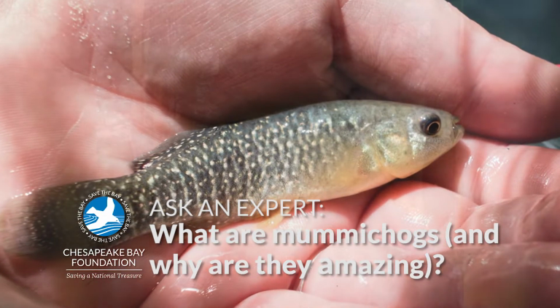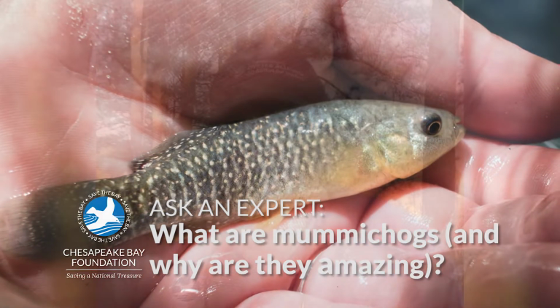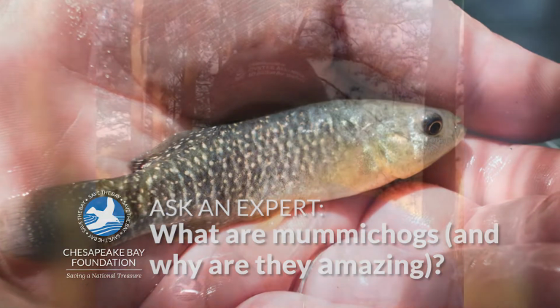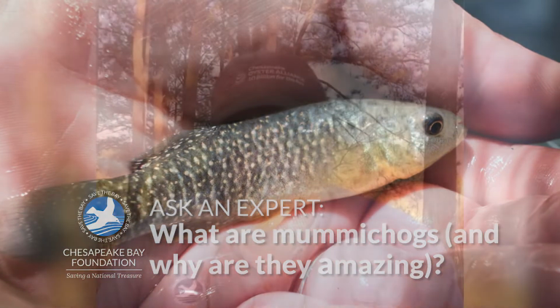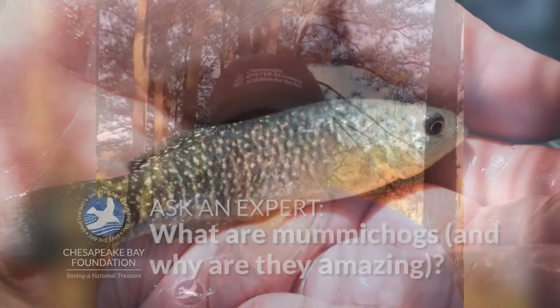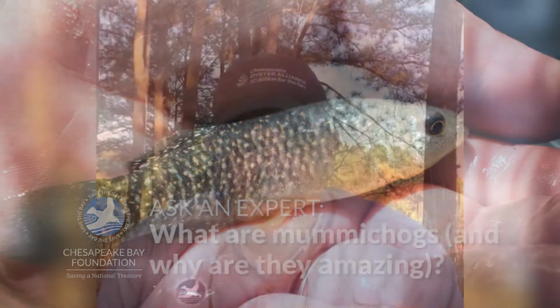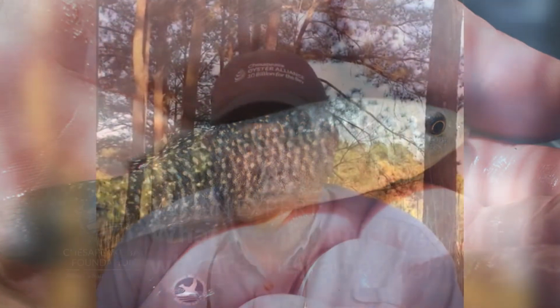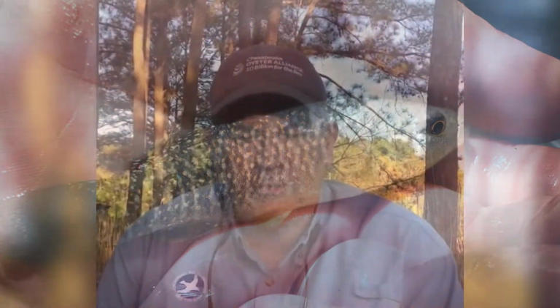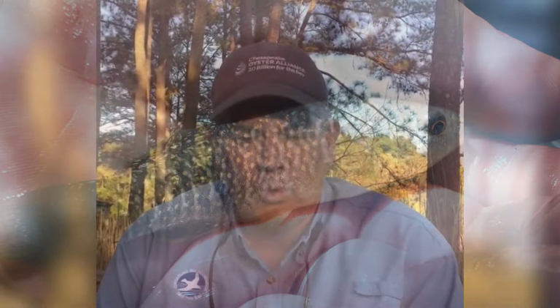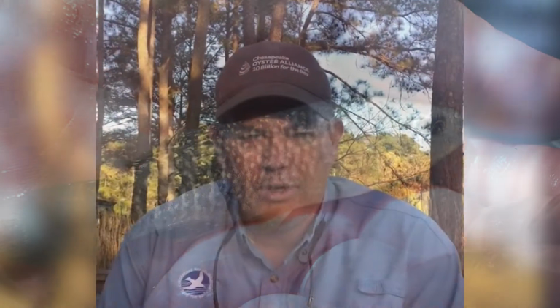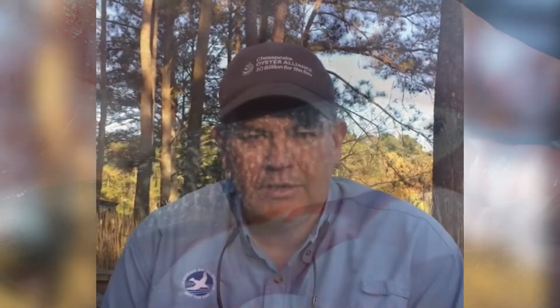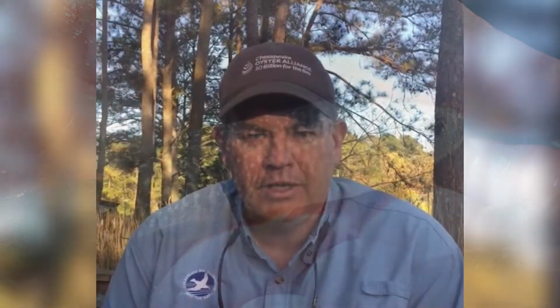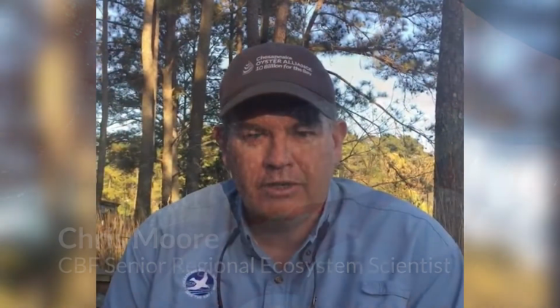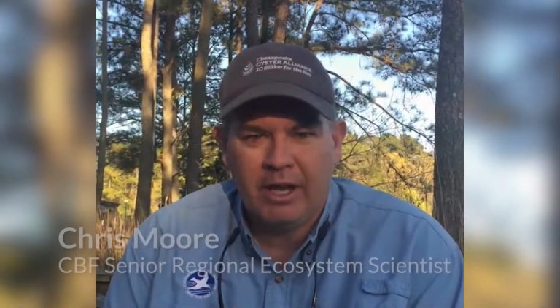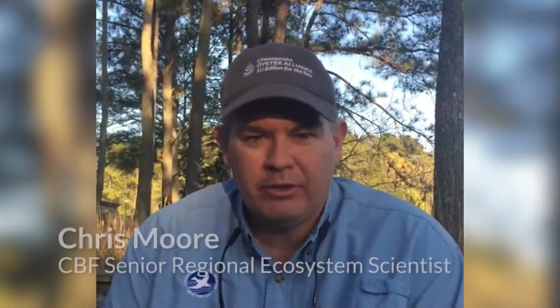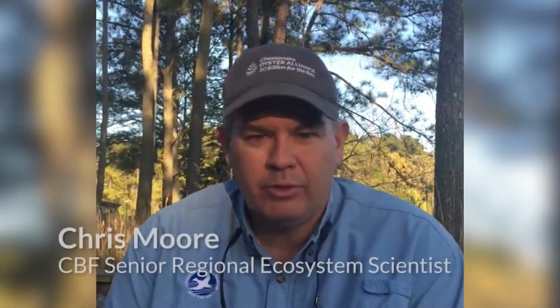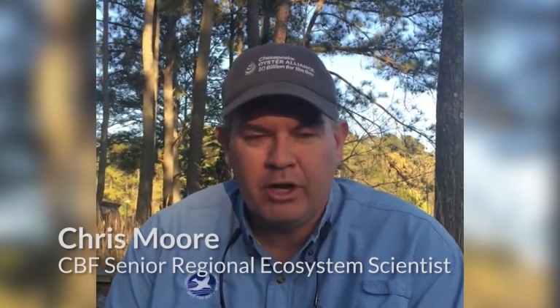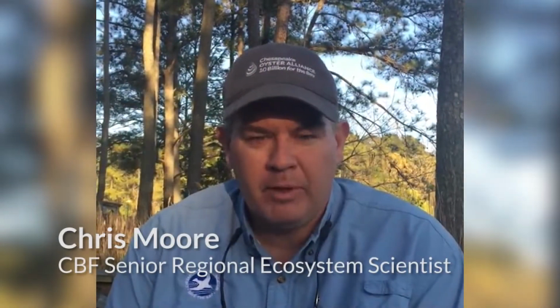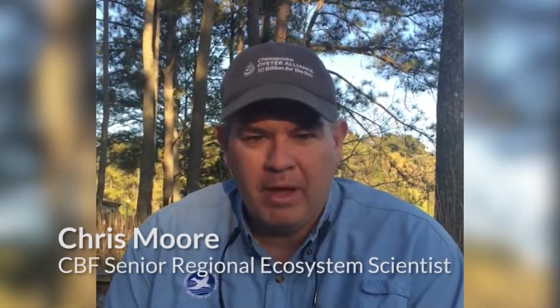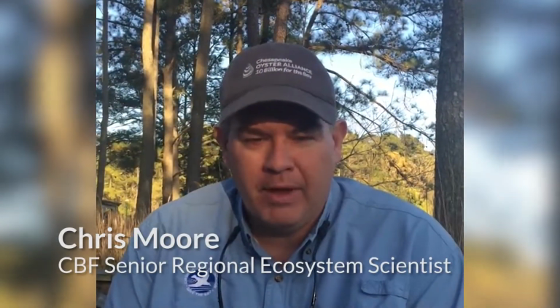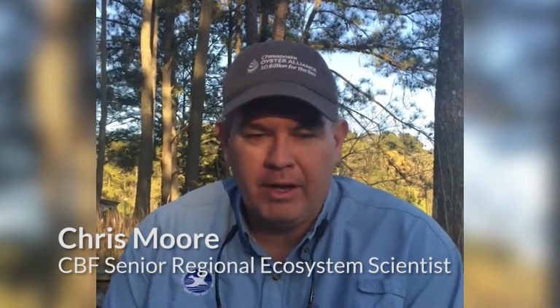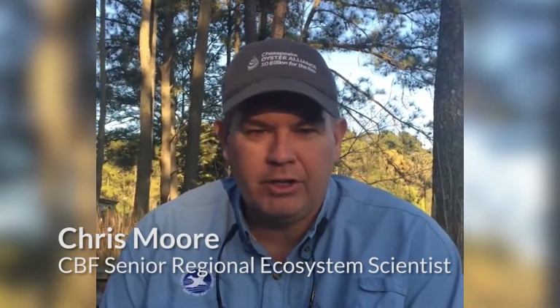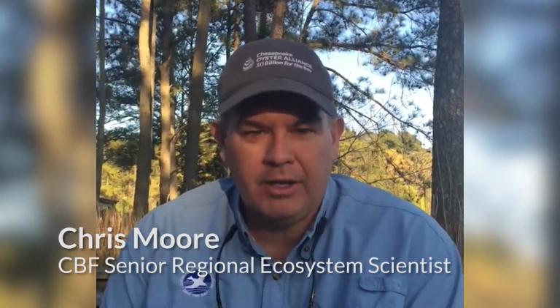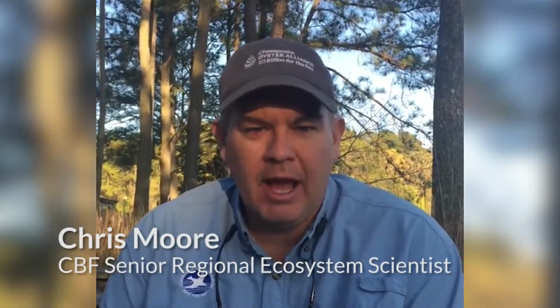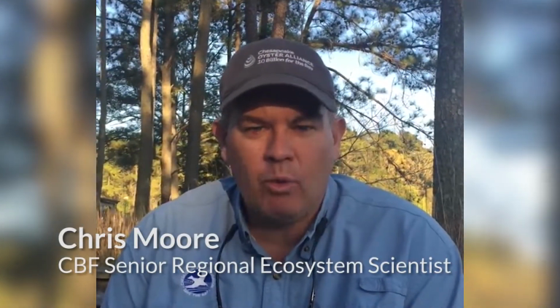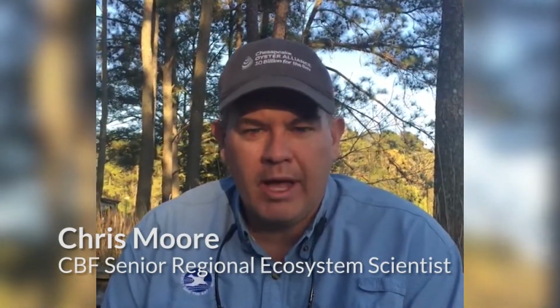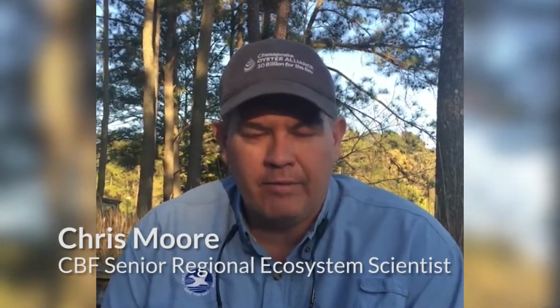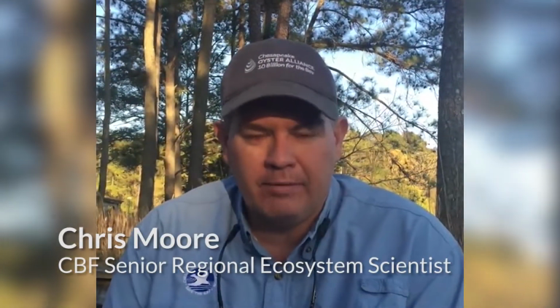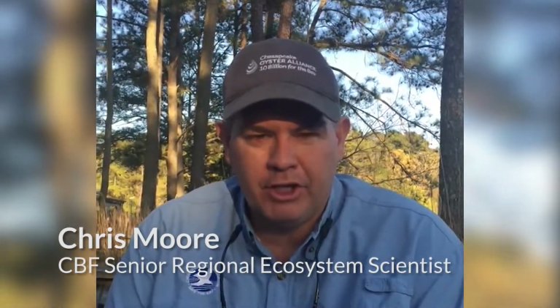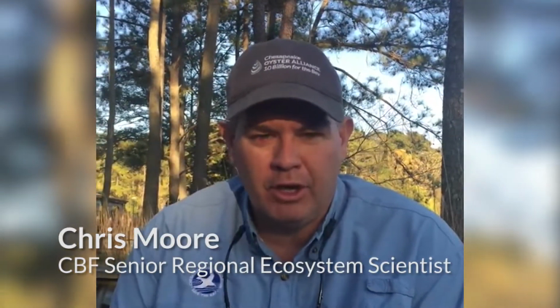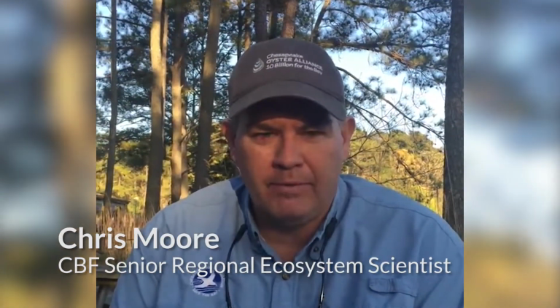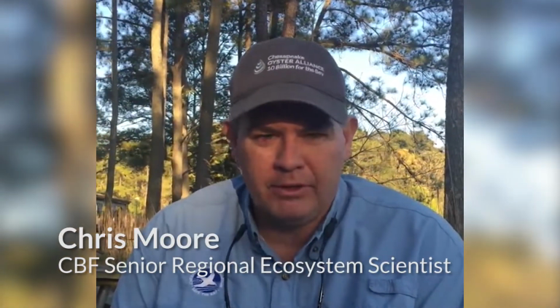Good afternoon. I'm Chris Moore, a senior scientist with the Chesapeake Bay Foundation, and I work out of our Virginia office.